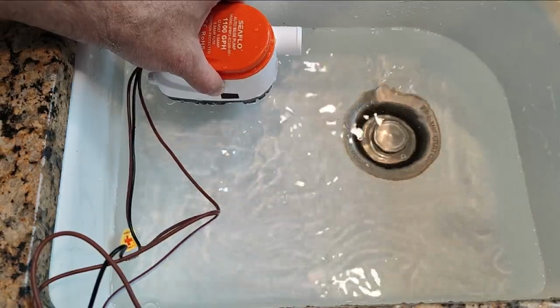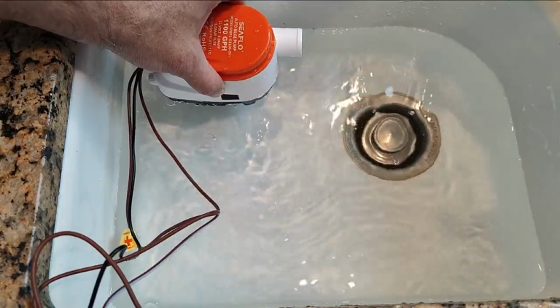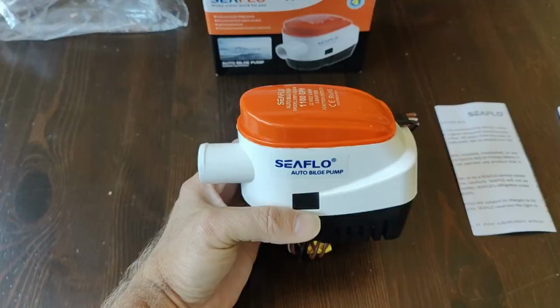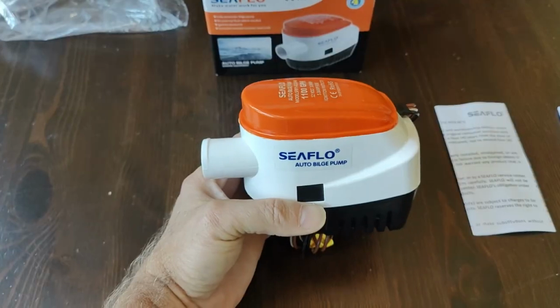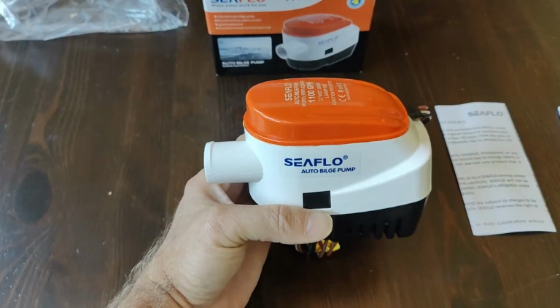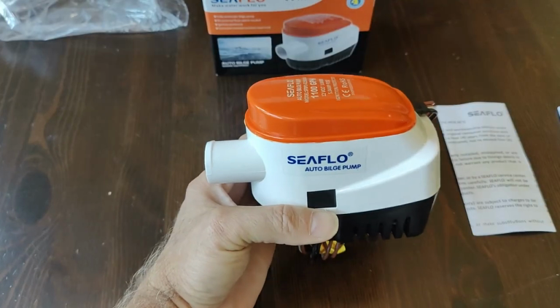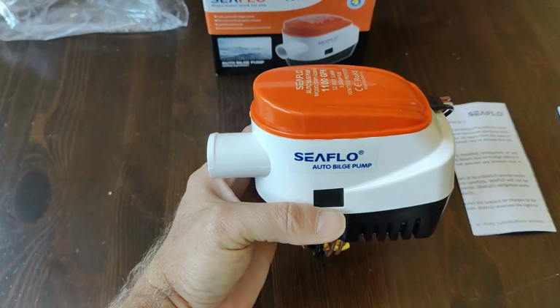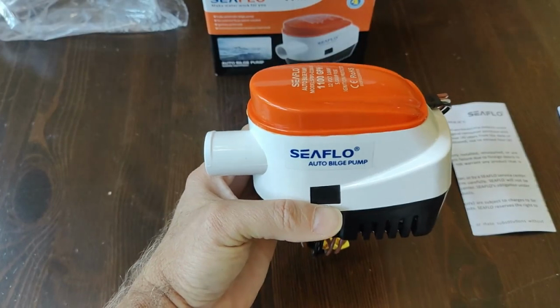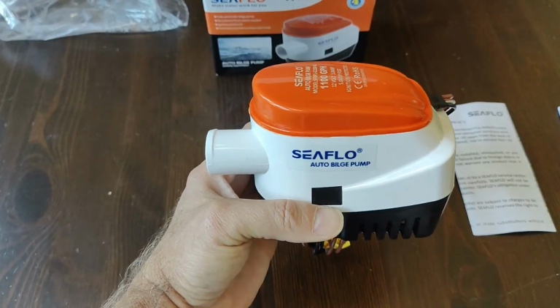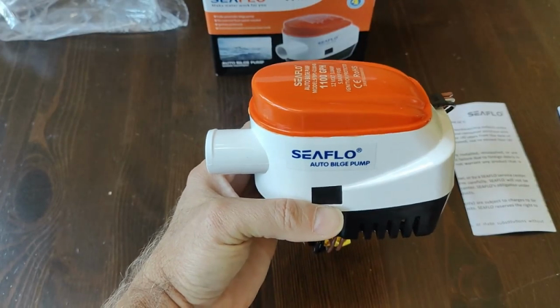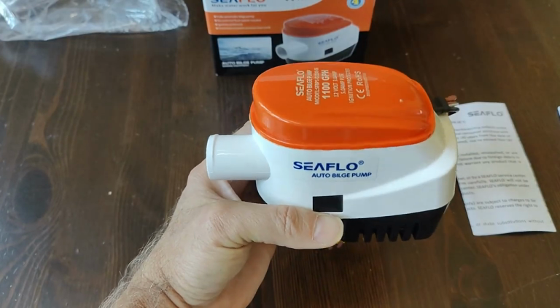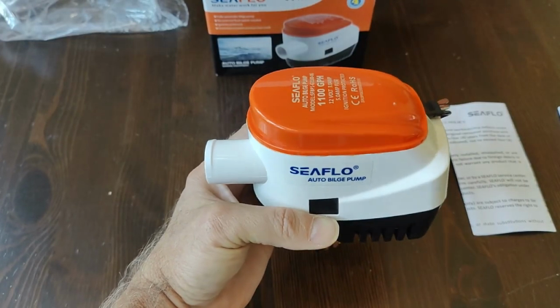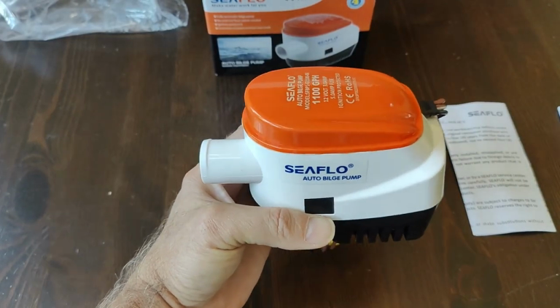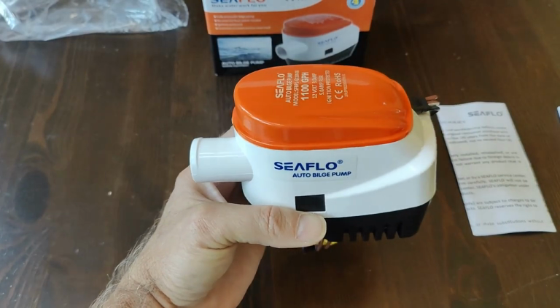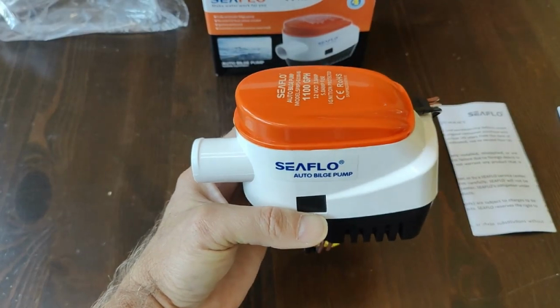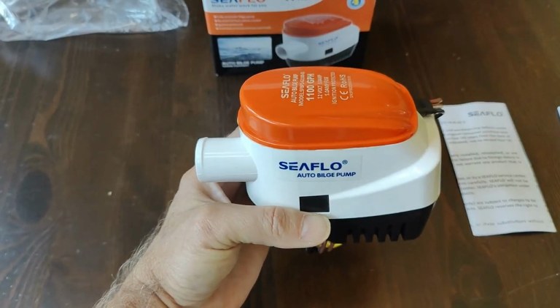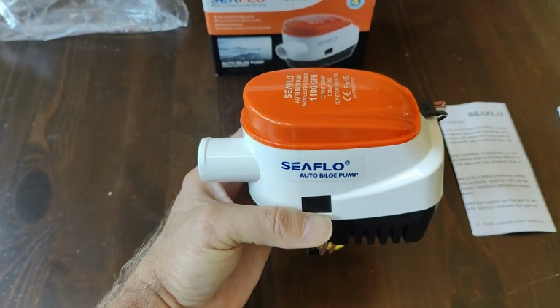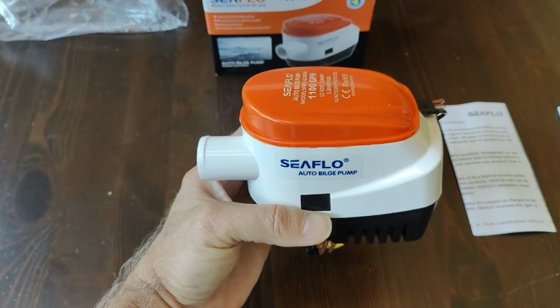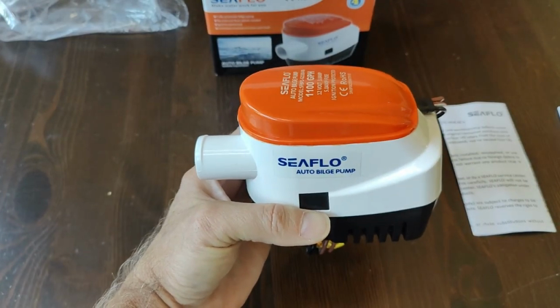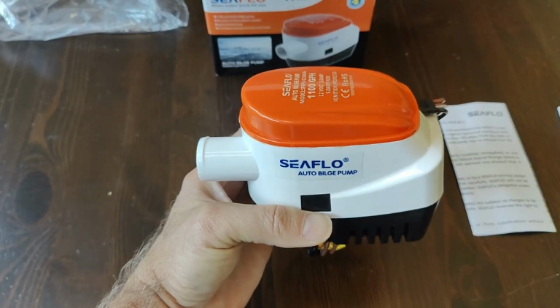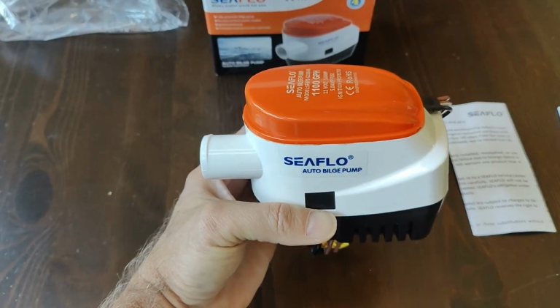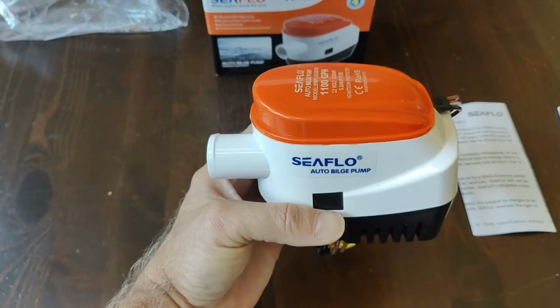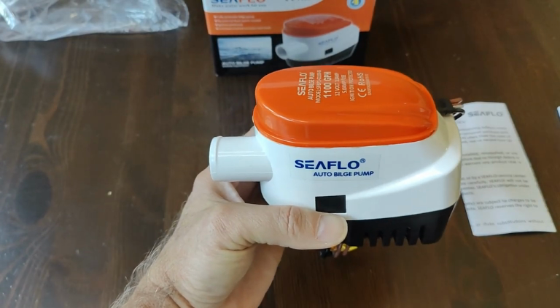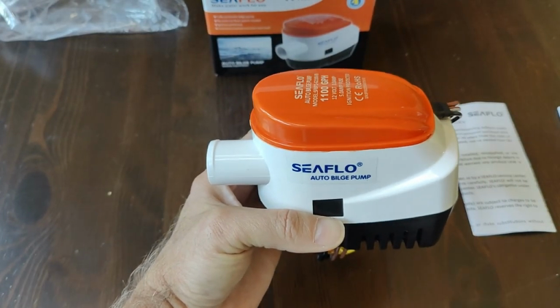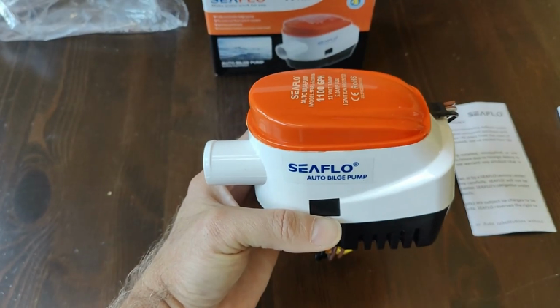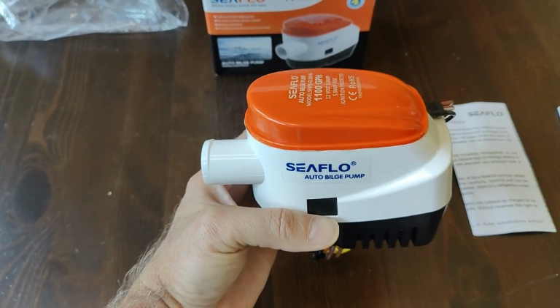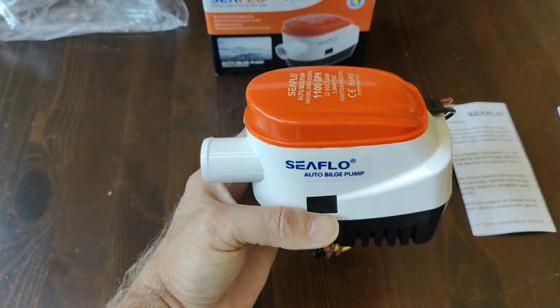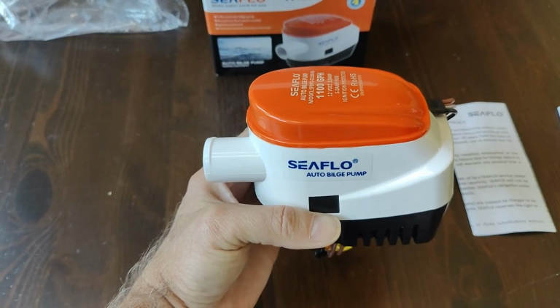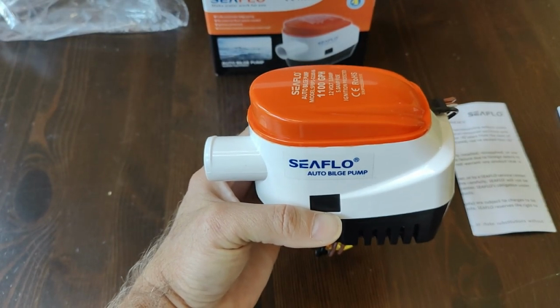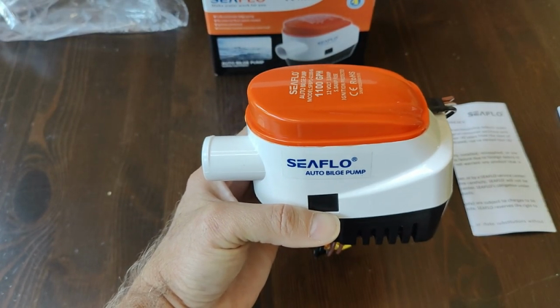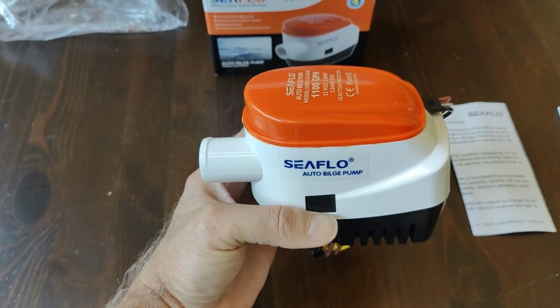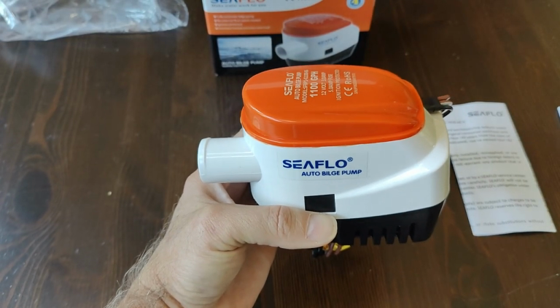Like all C-Flow products, the 1100 automatic comes with a four-year warranty. Thank you.